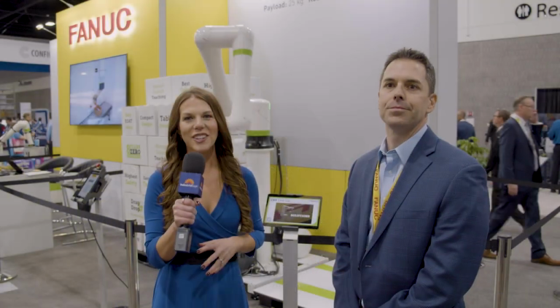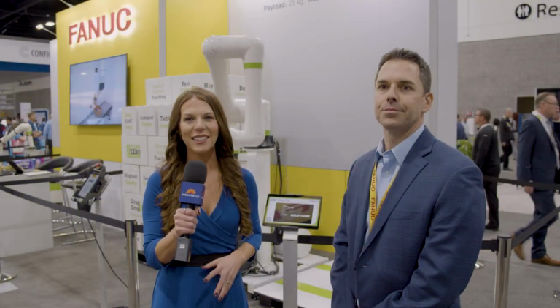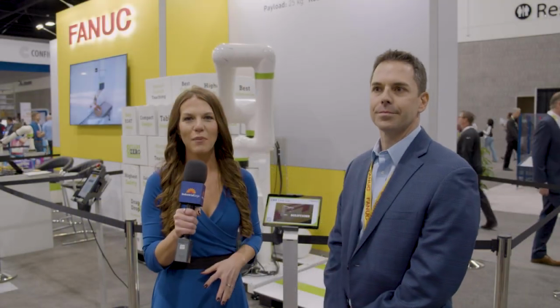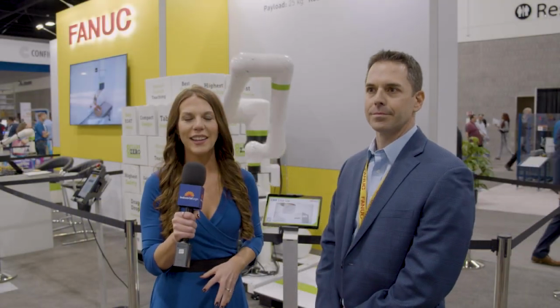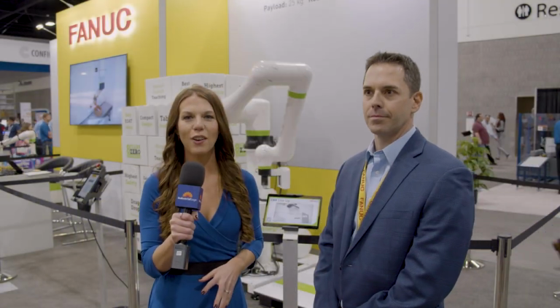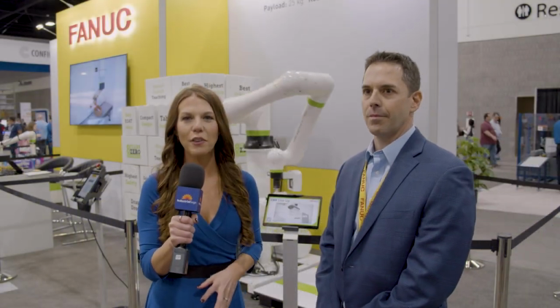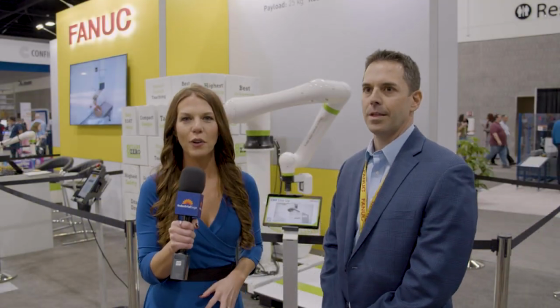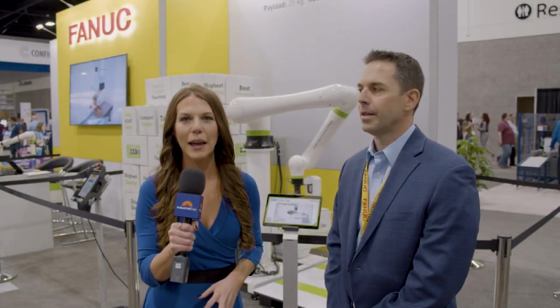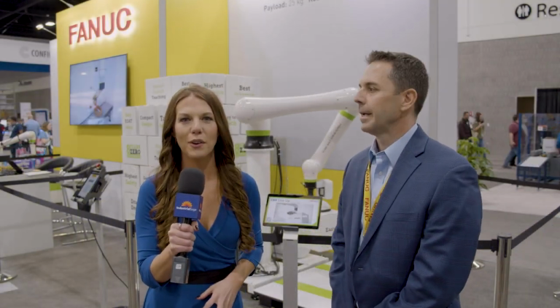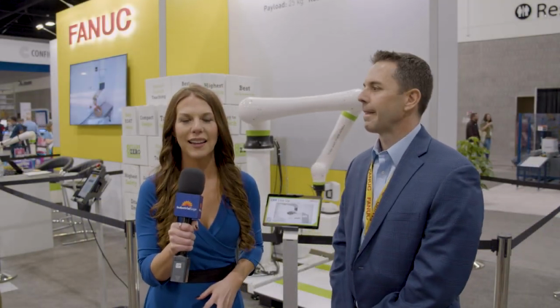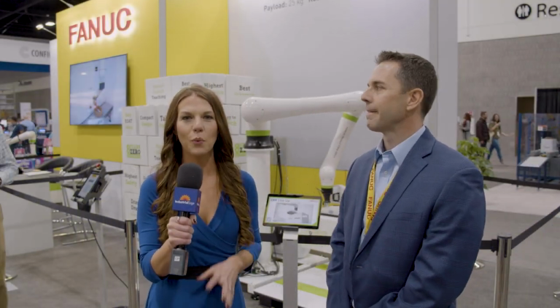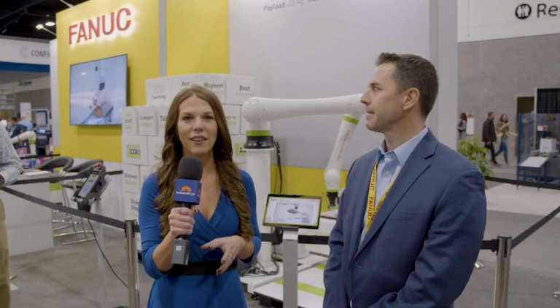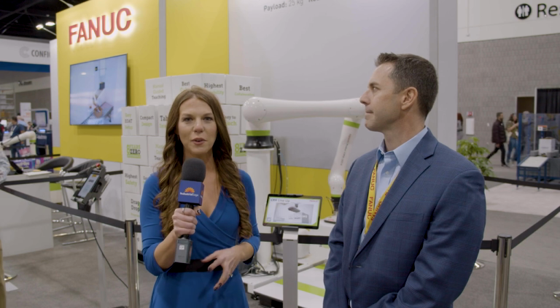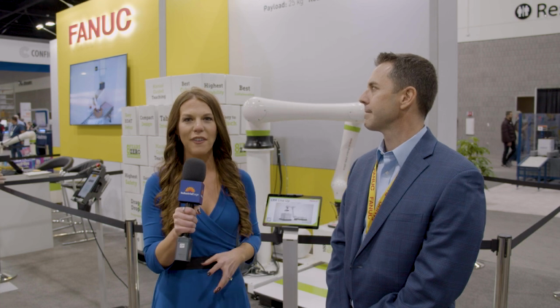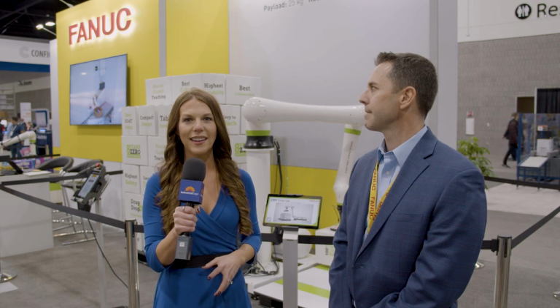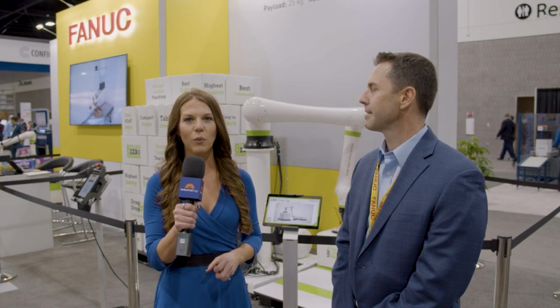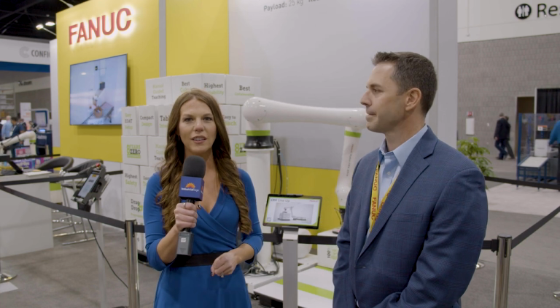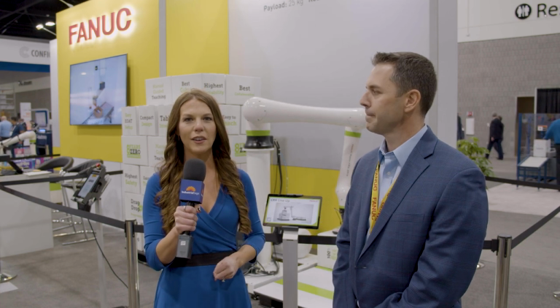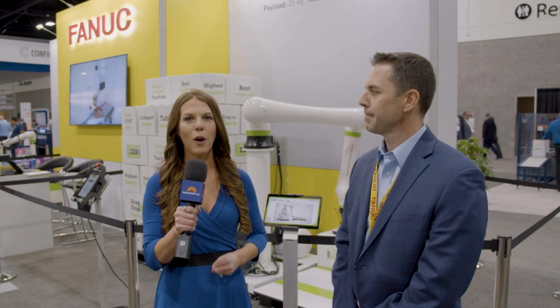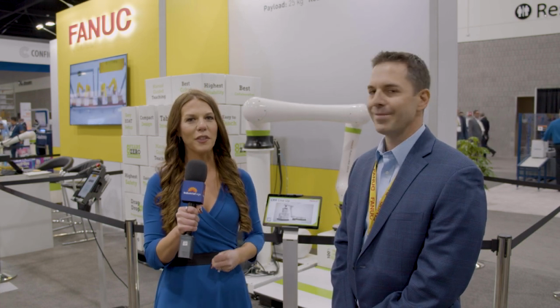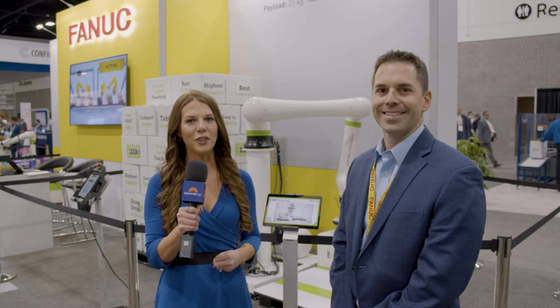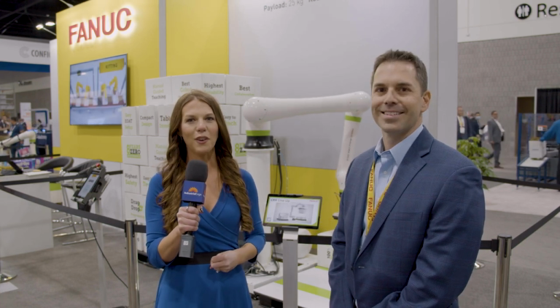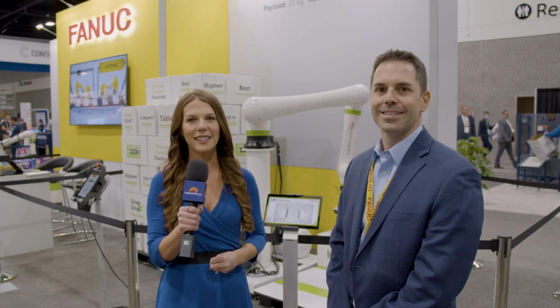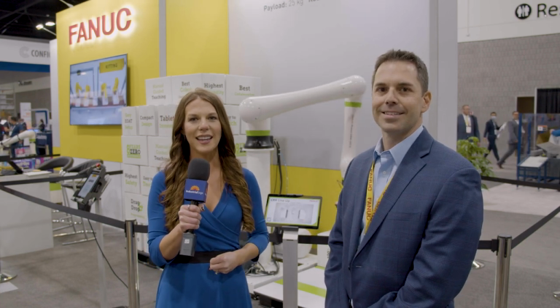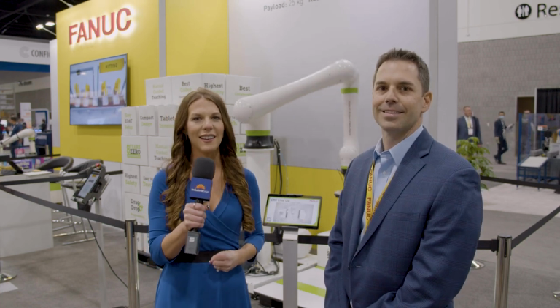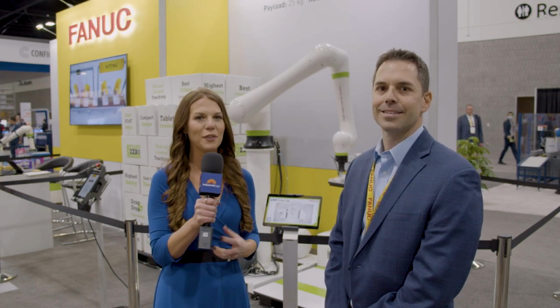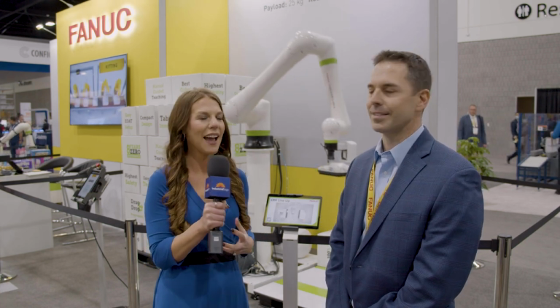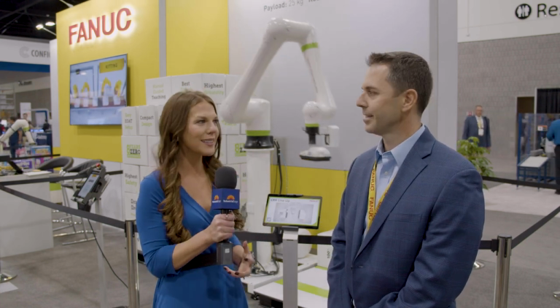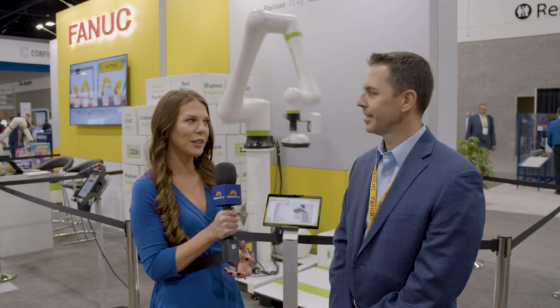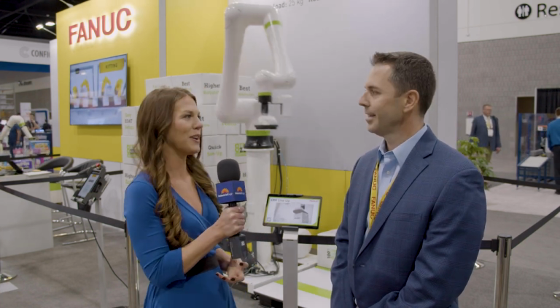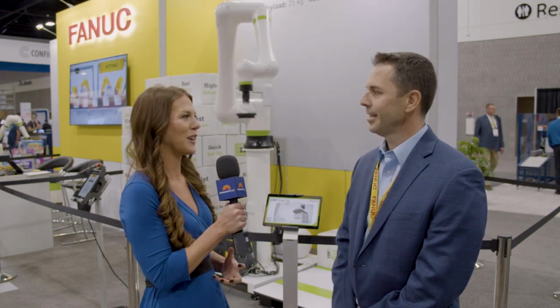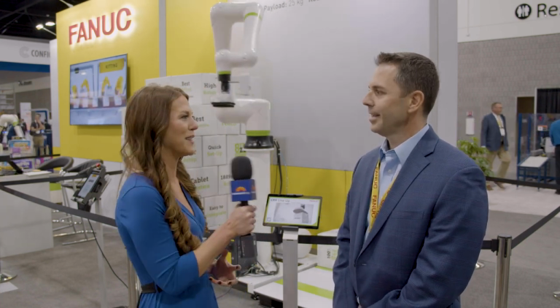Jessica Van Brunt here on the floor at MODX. We are here with FANUC and we're going to learn about what they're showcasing here. Can you tell us a little bit about your company?